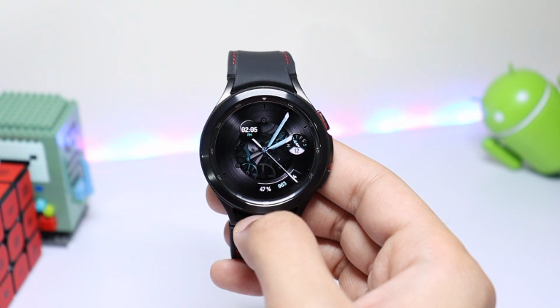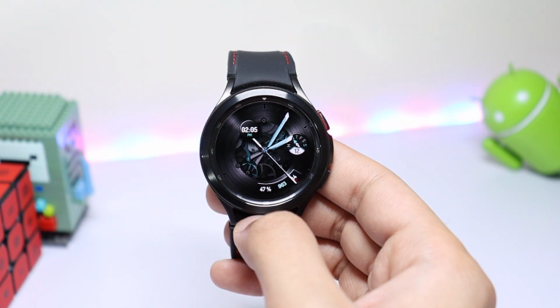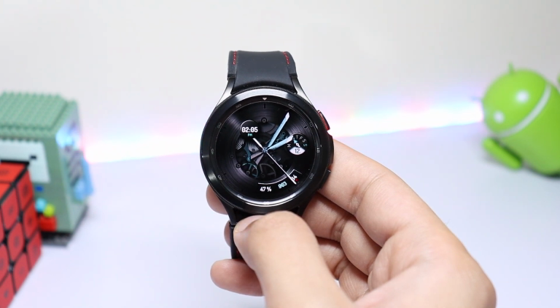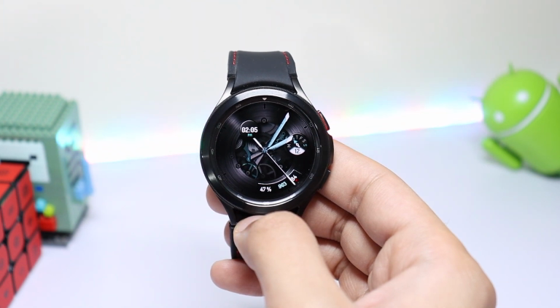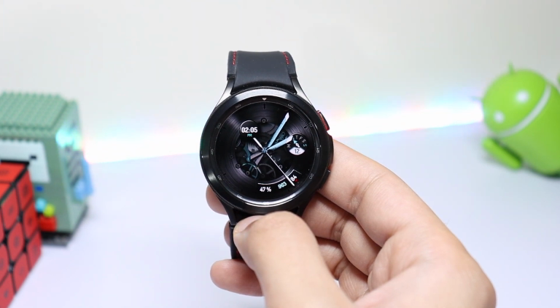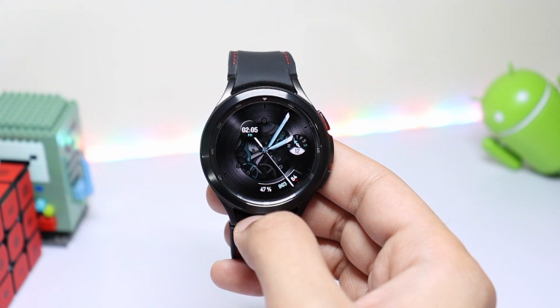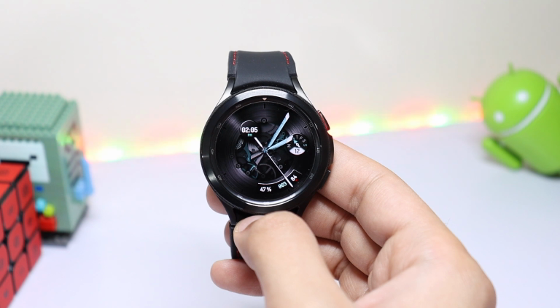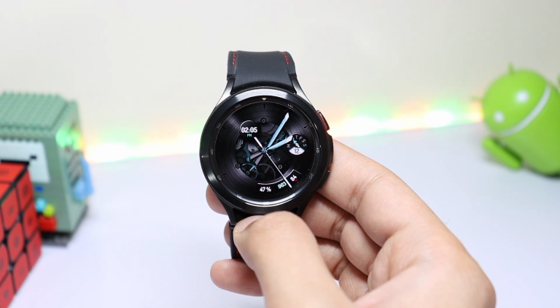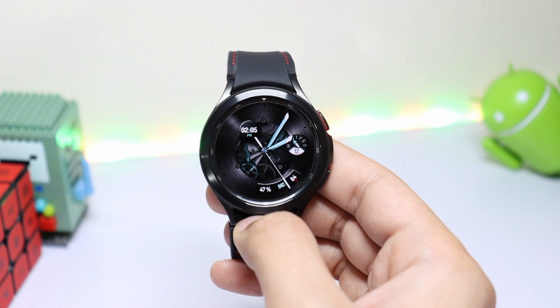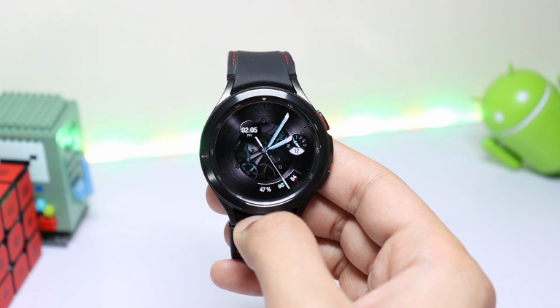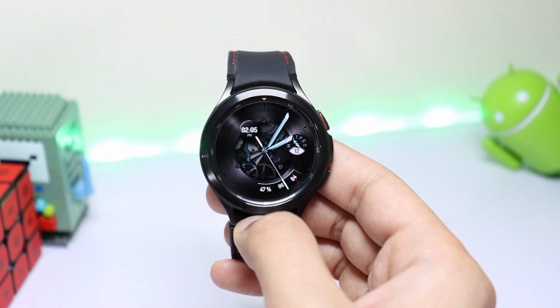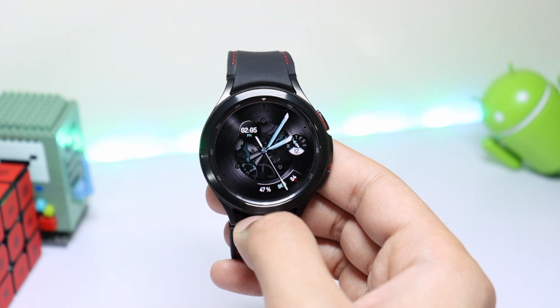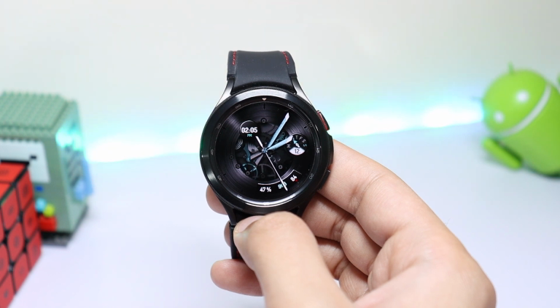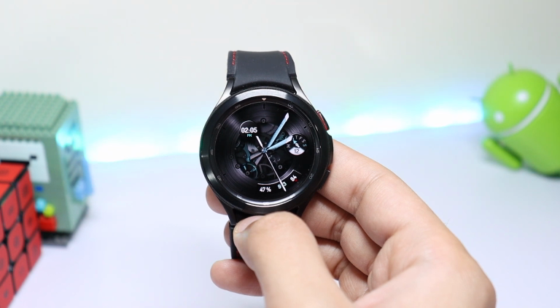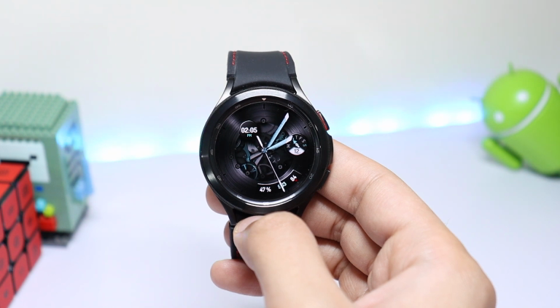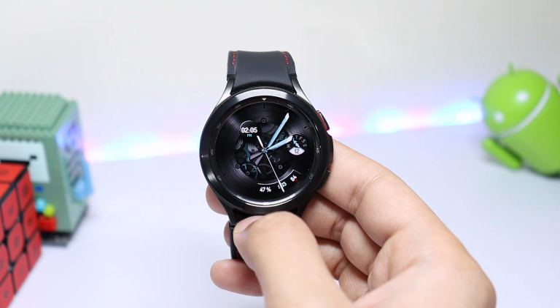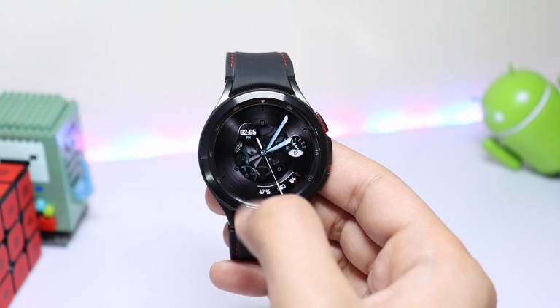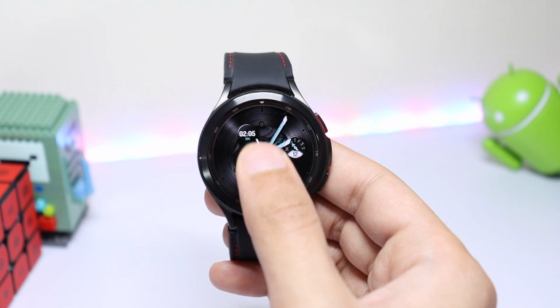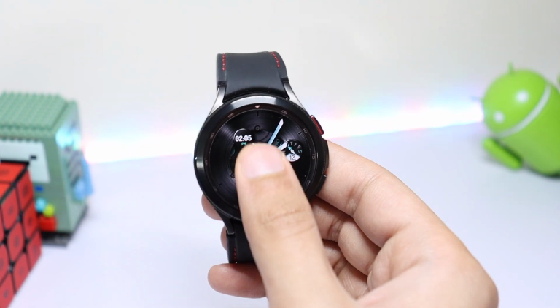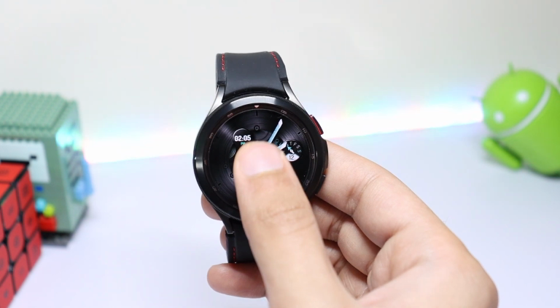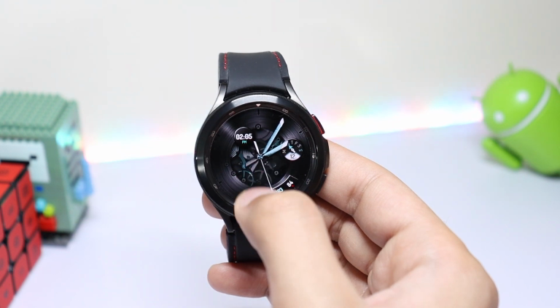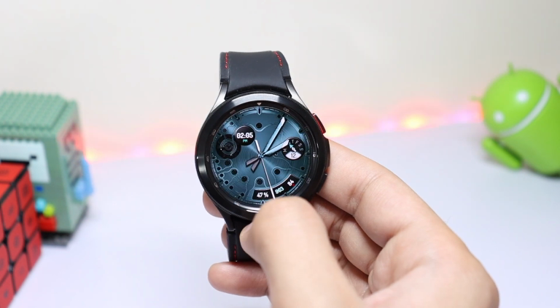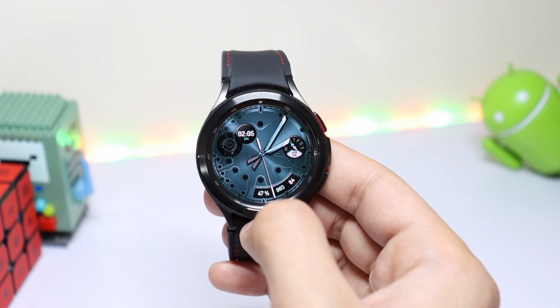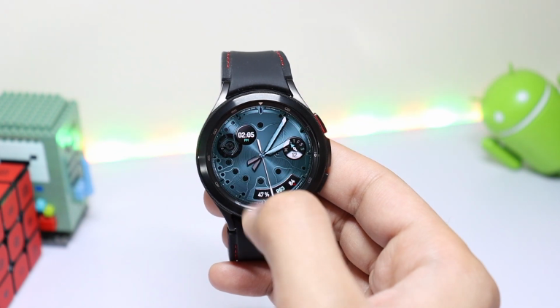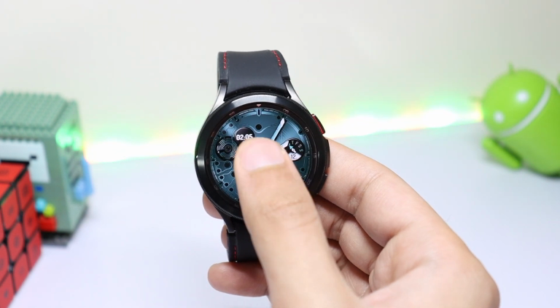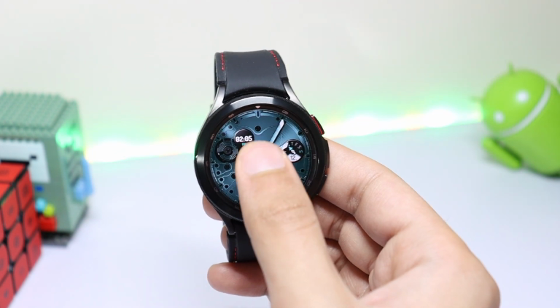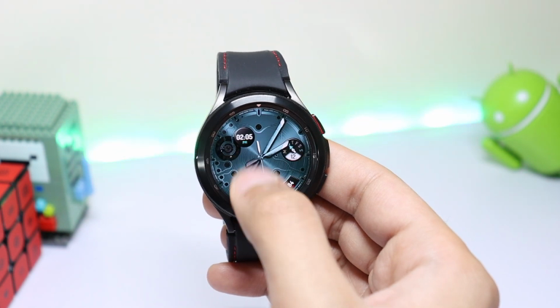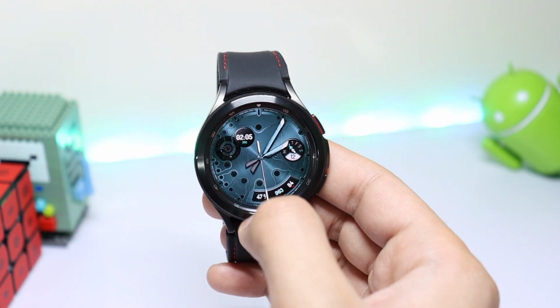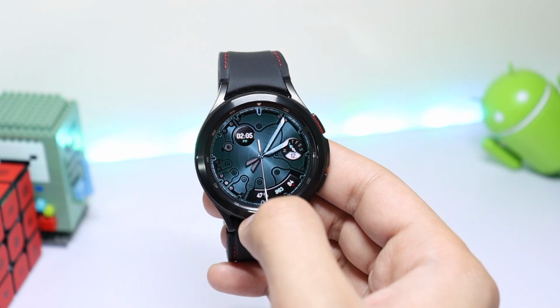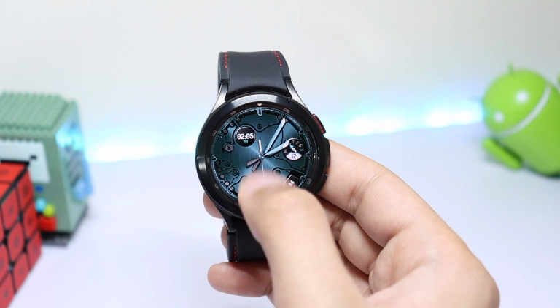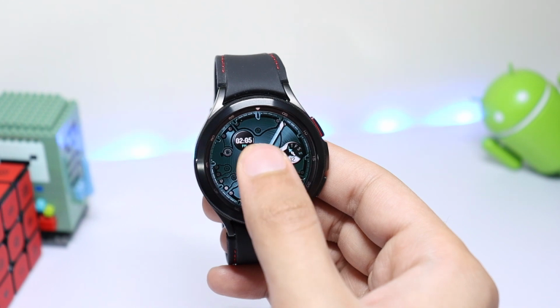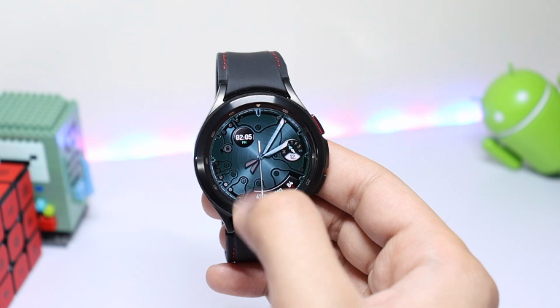Check it out from the Google Play Store and Galaxy Store — this is a nice one to try on your Samsung Galaxy smartwatch. I'll catch you guys in the next one, until then bye bye!